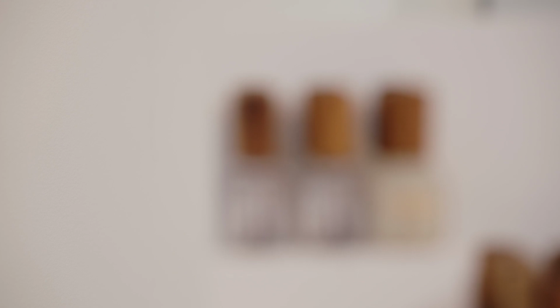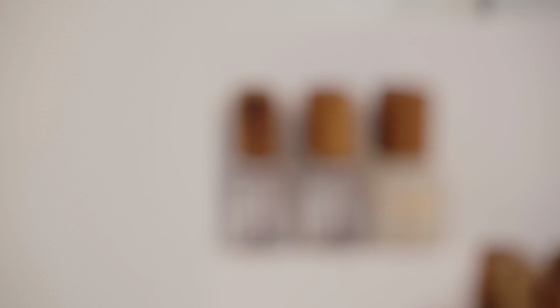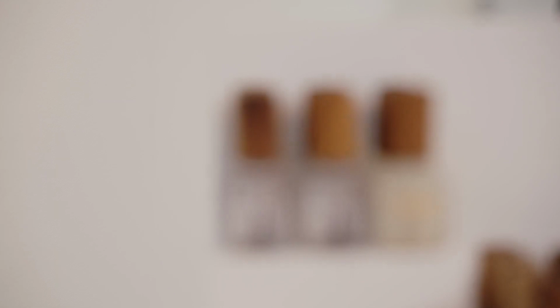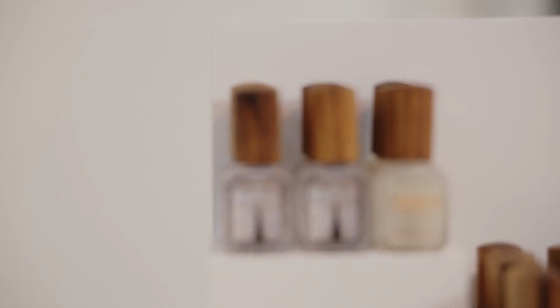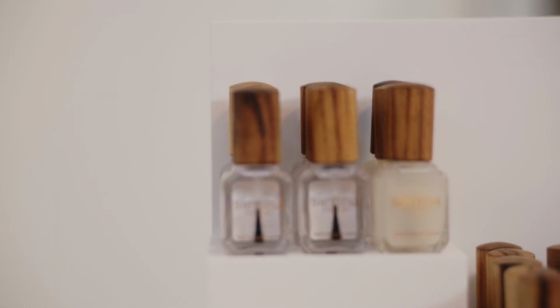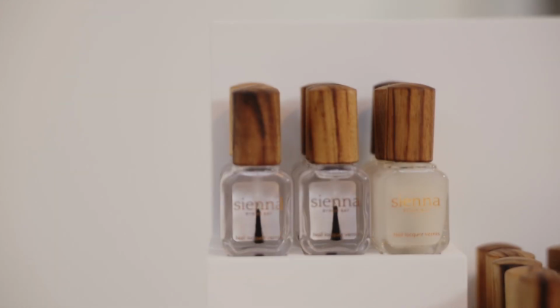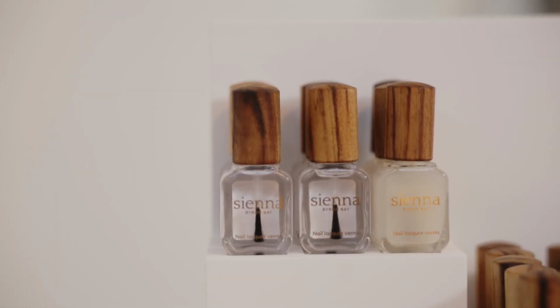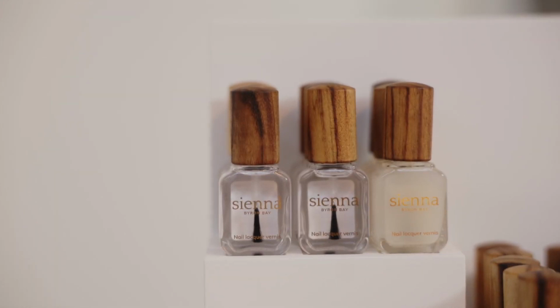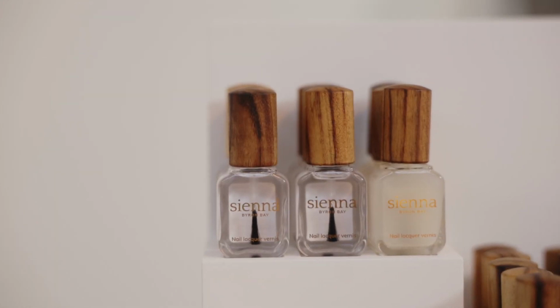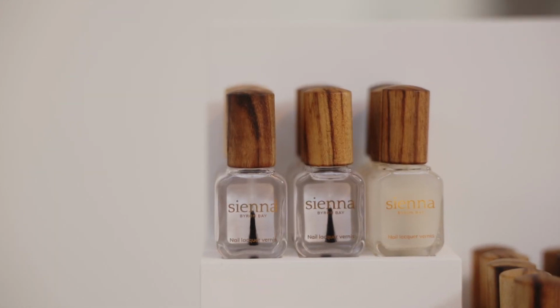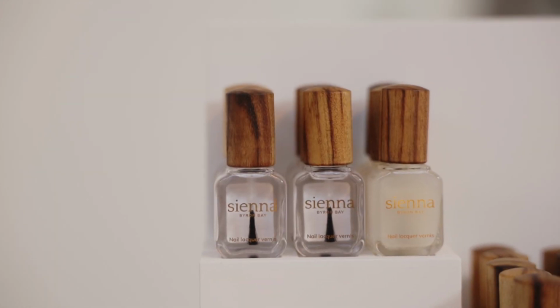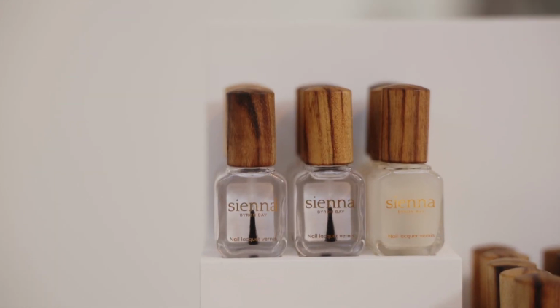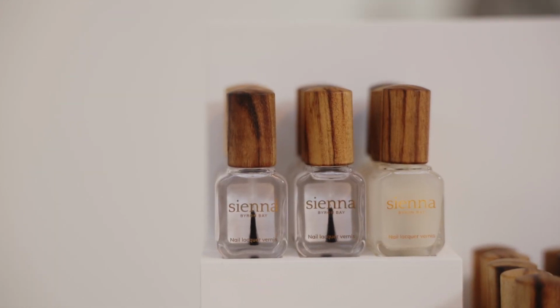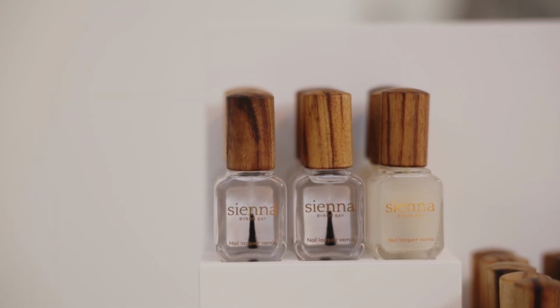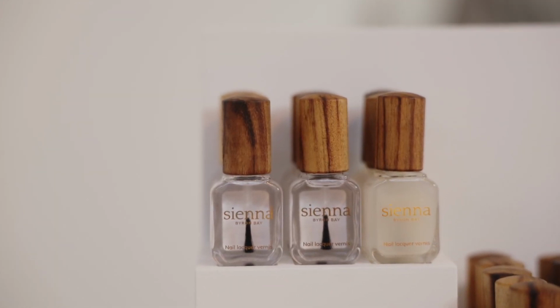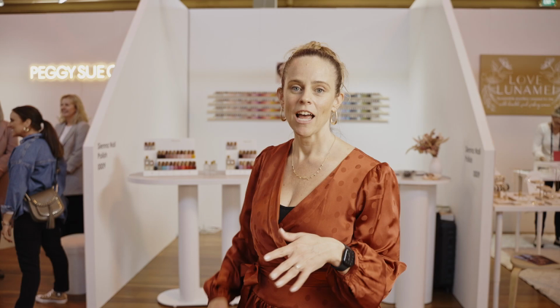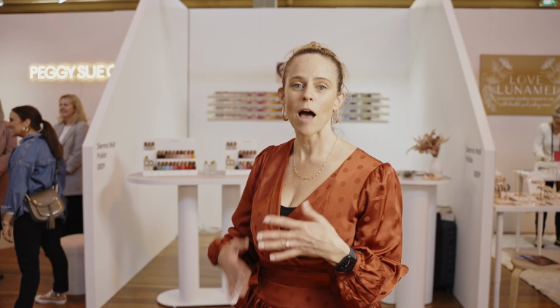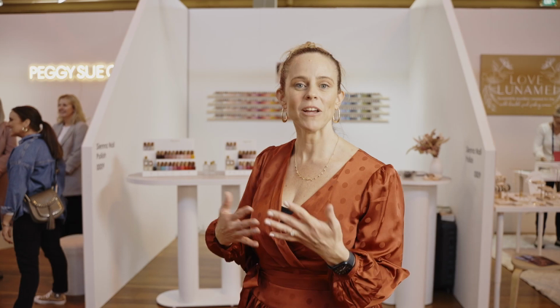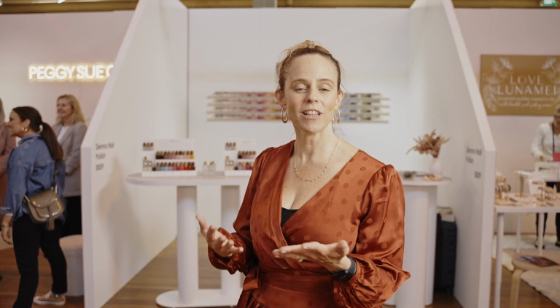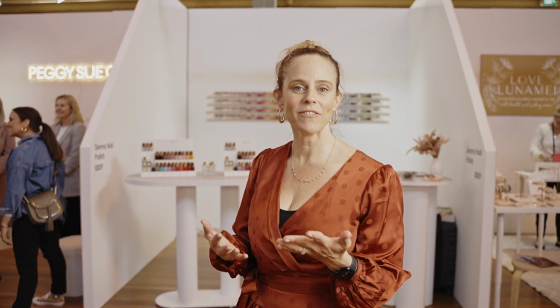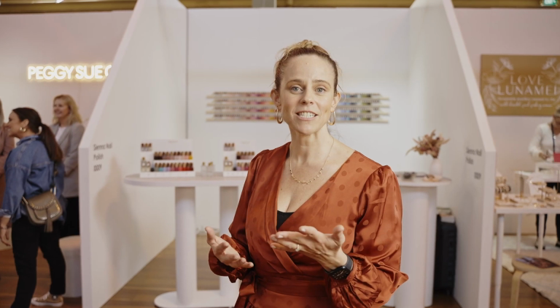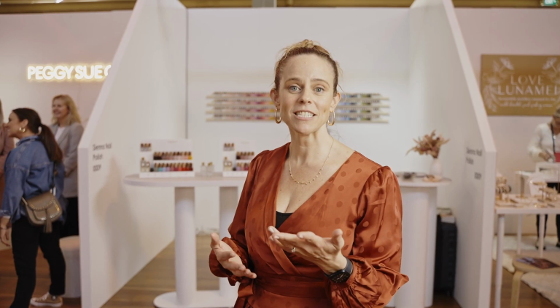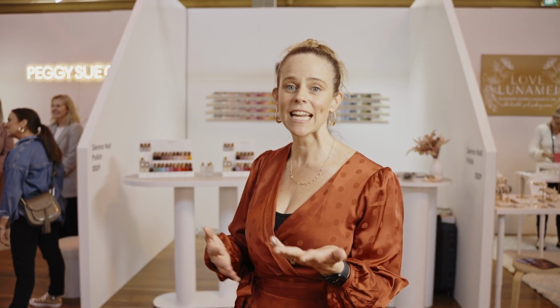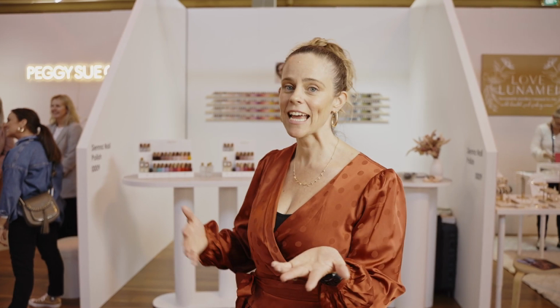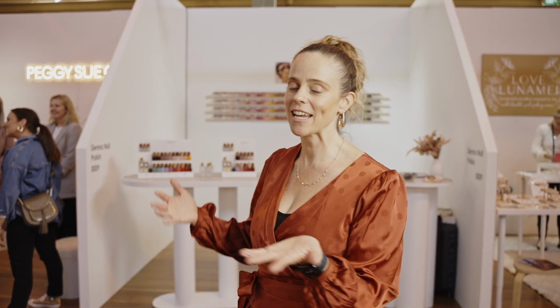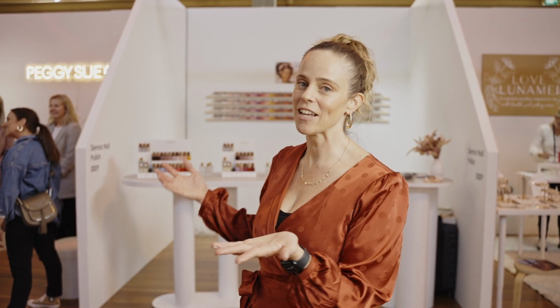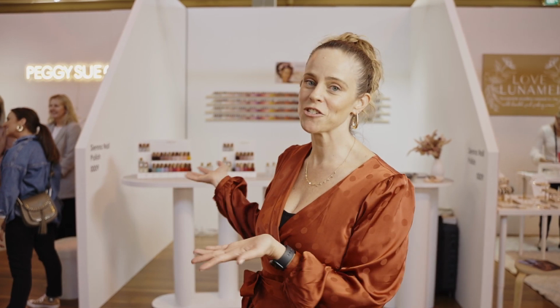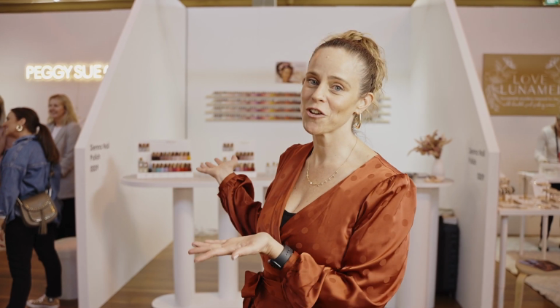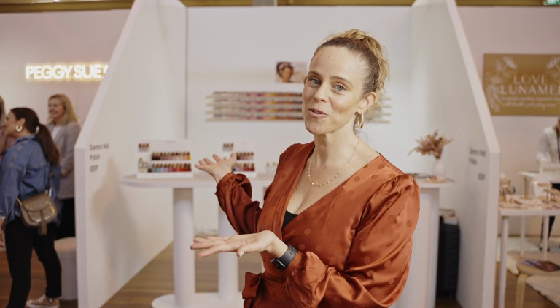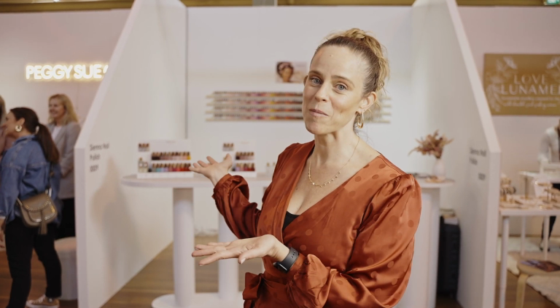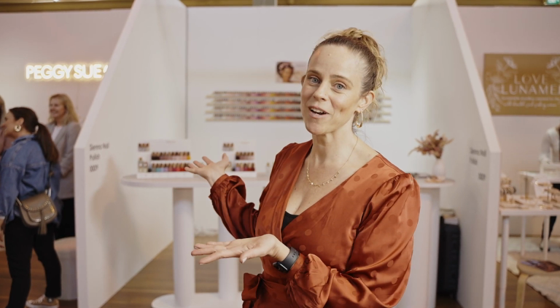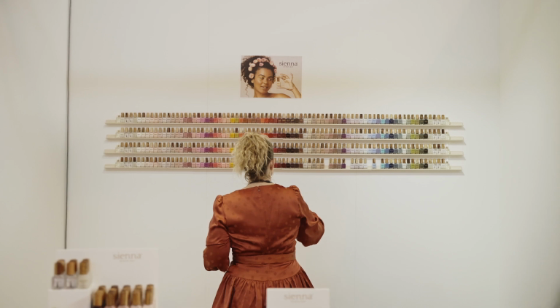Hi, my name's Danielle. I'm from Sienna Nail Polish. I'm here at Life in Style today and I'd love to show you through our products.